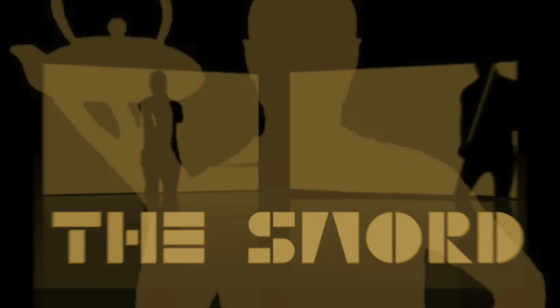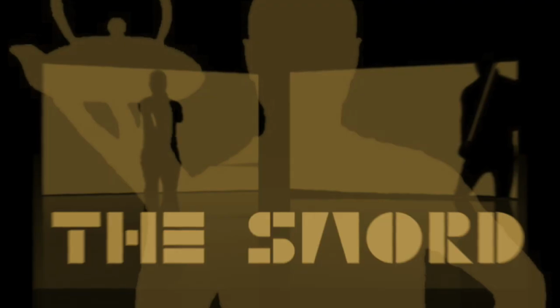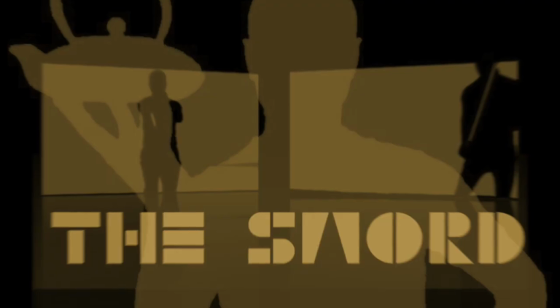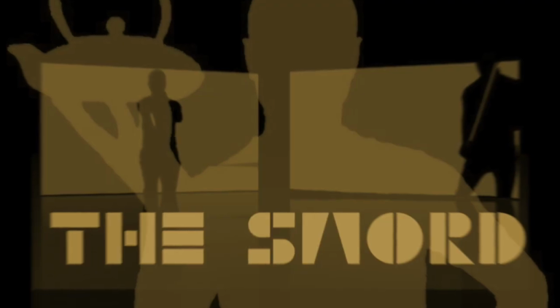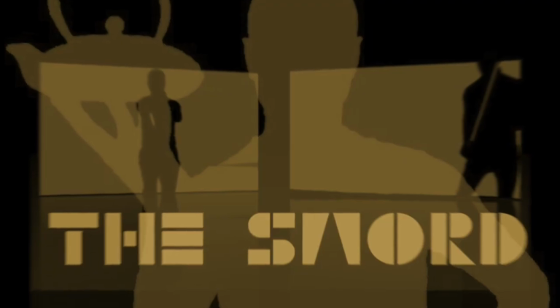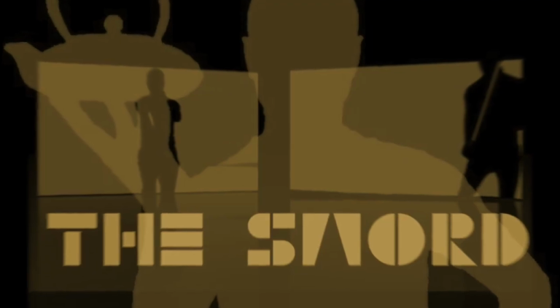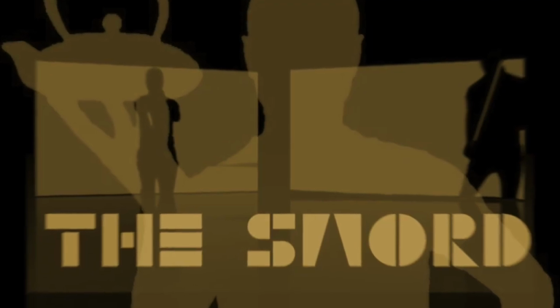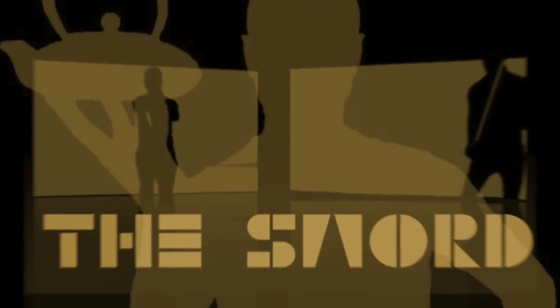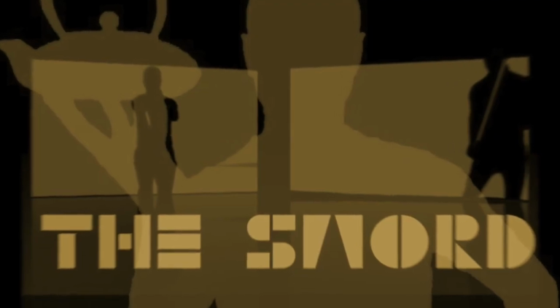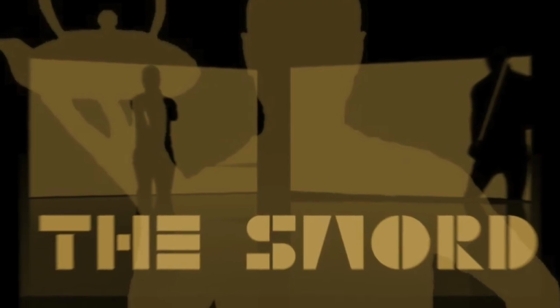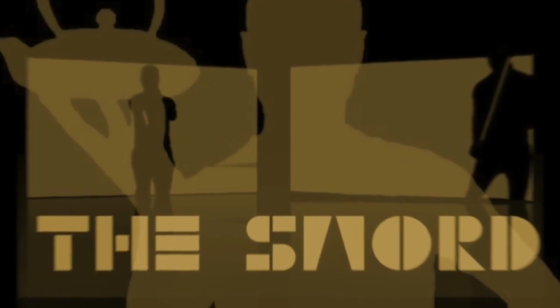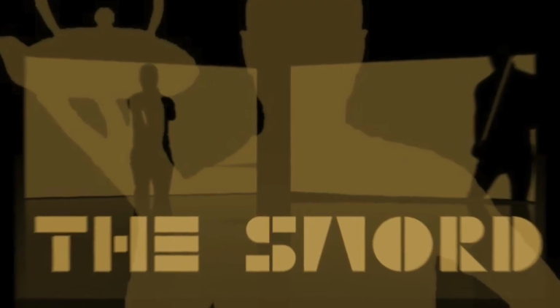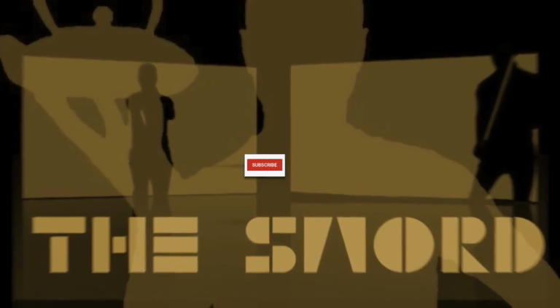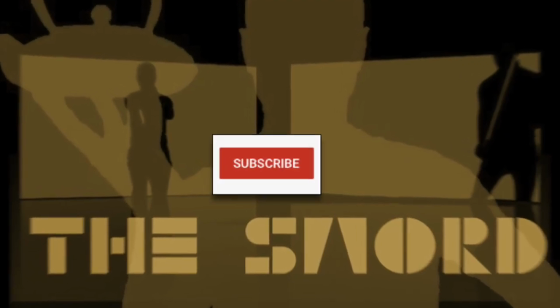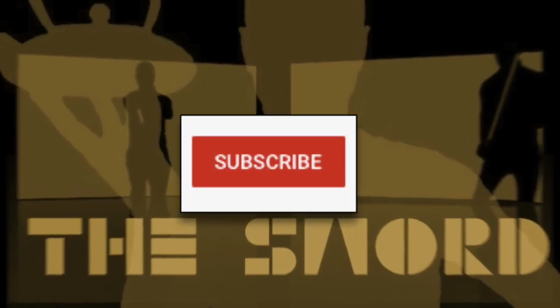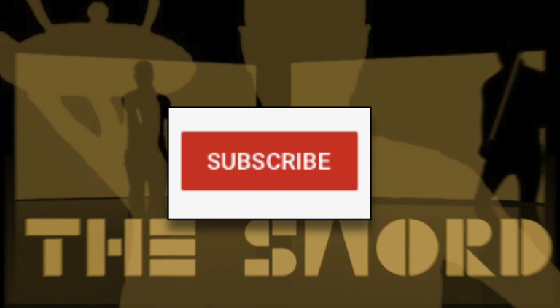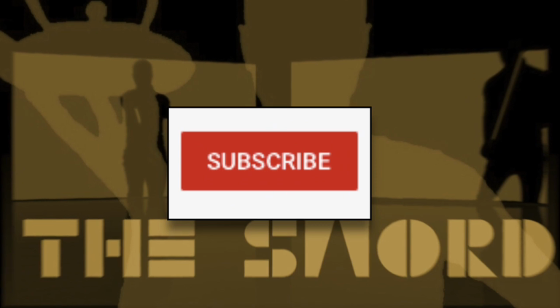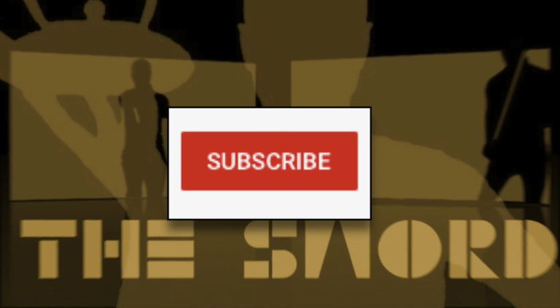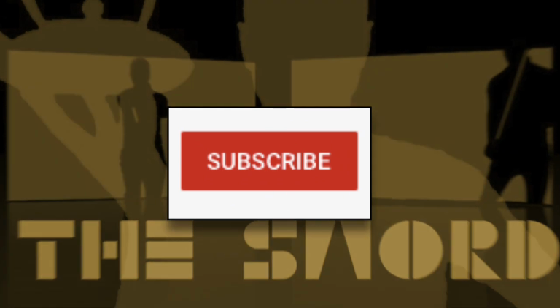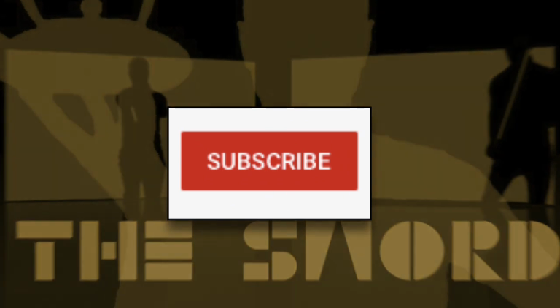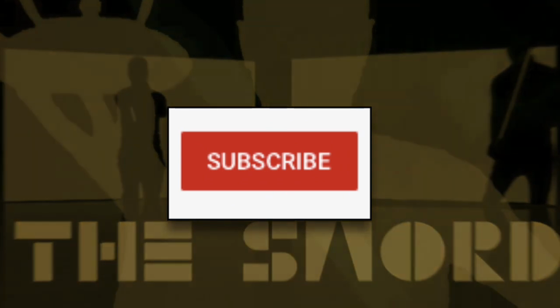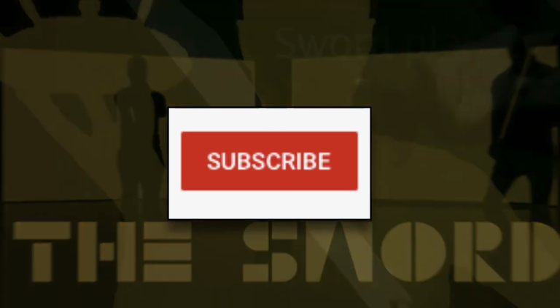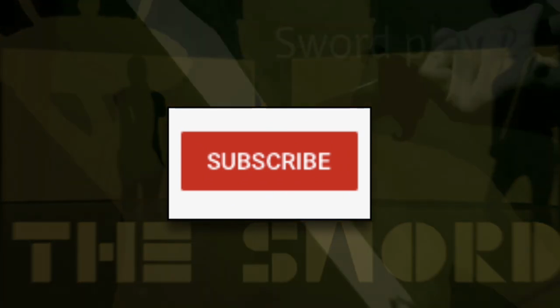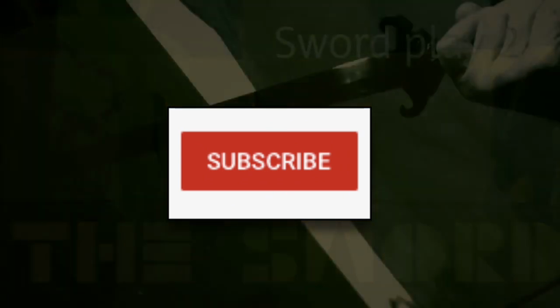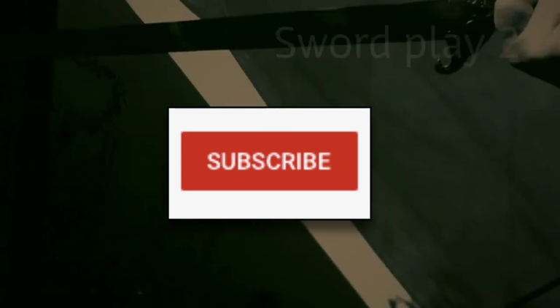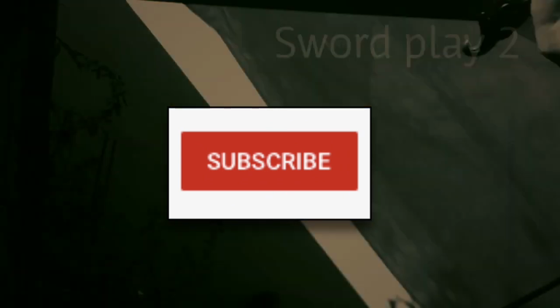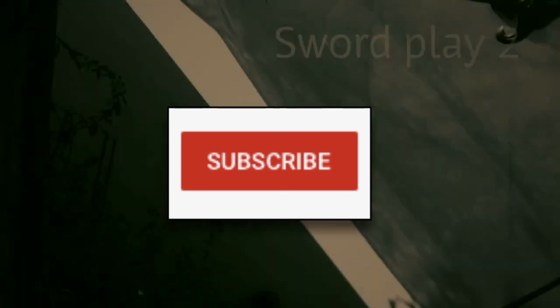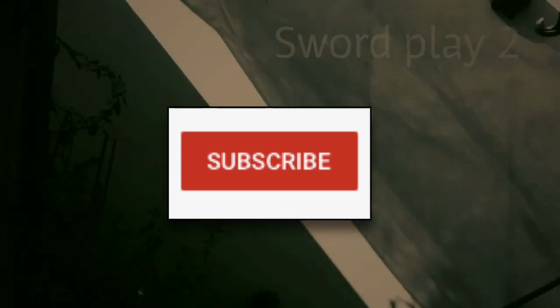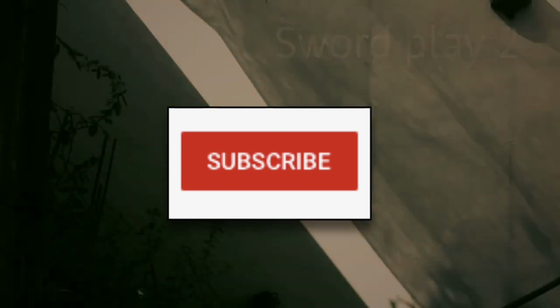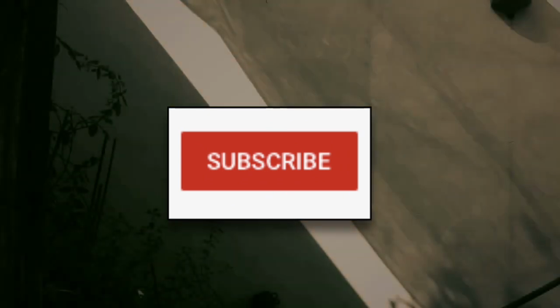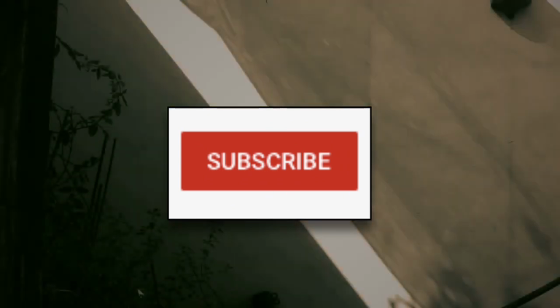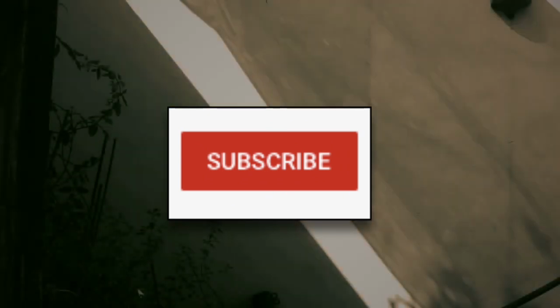First up, subscribe to this channel if you want to be notified when I release more videos like these.